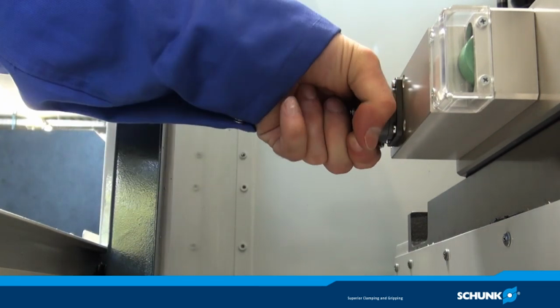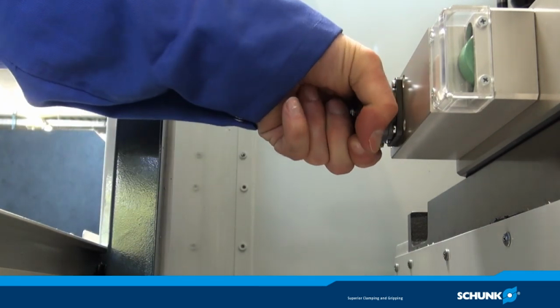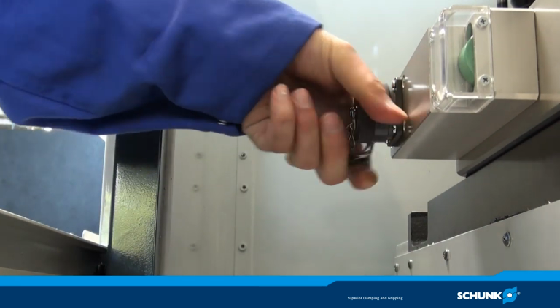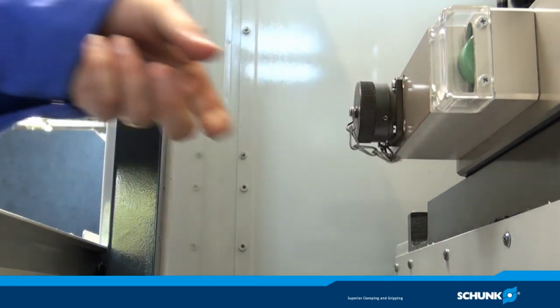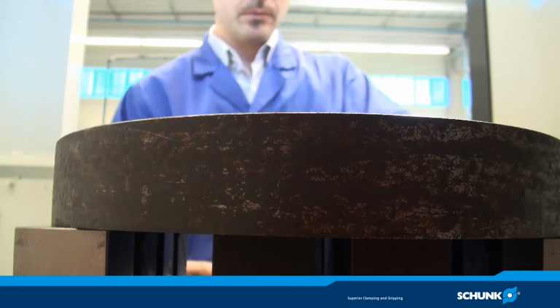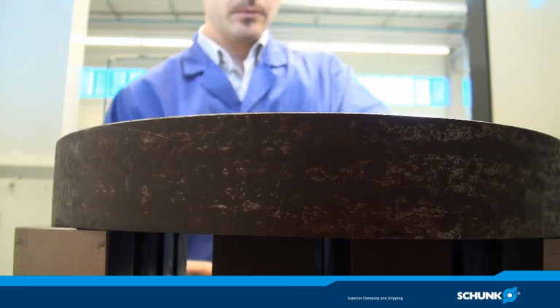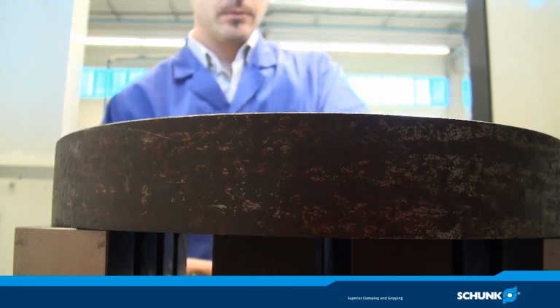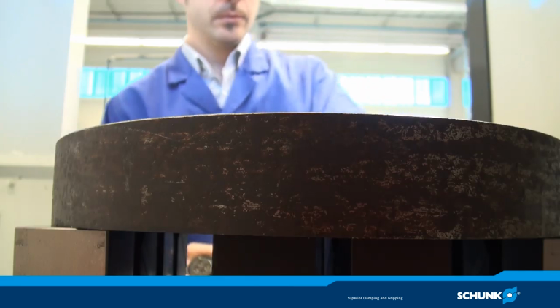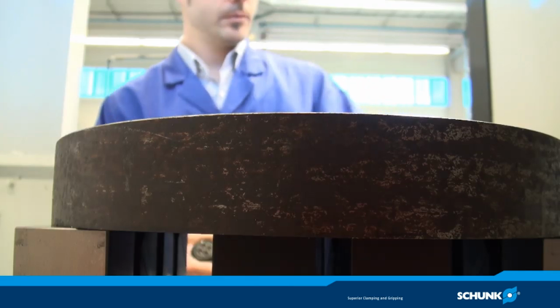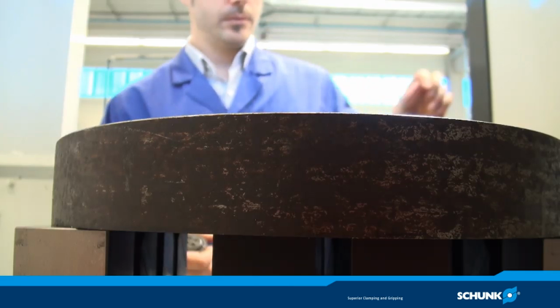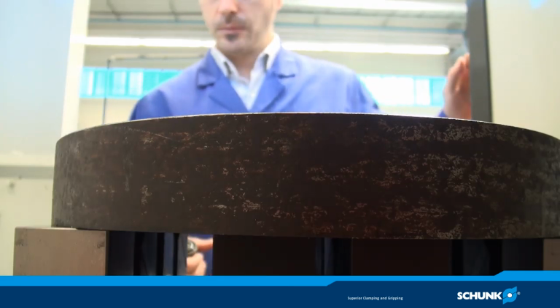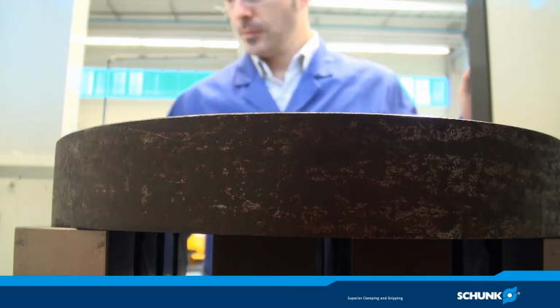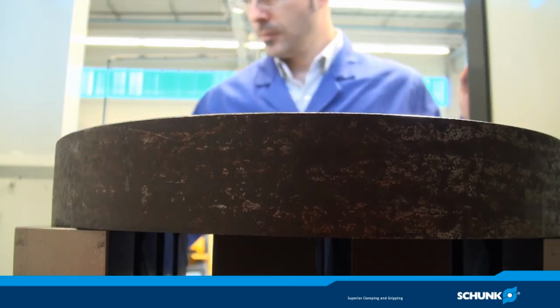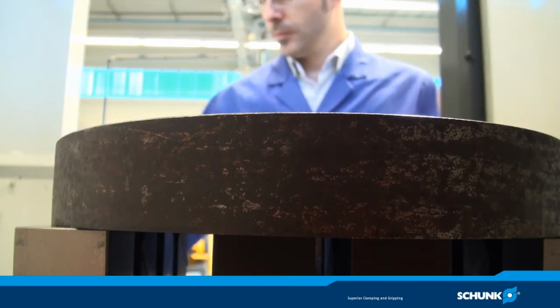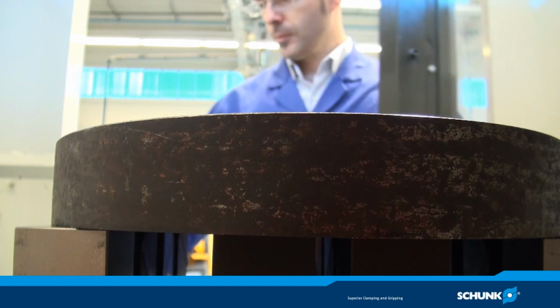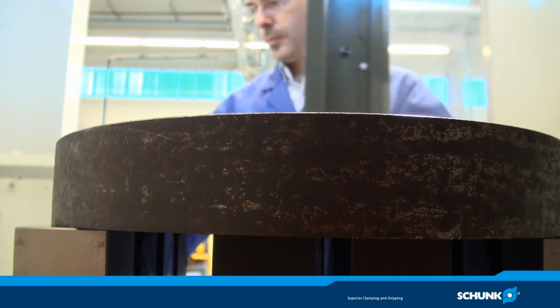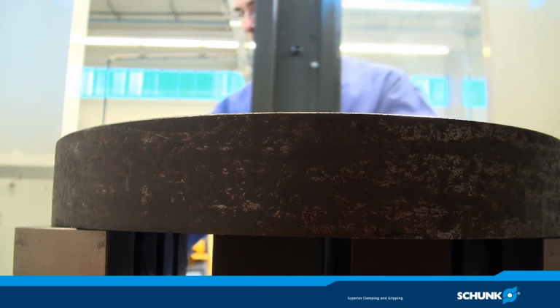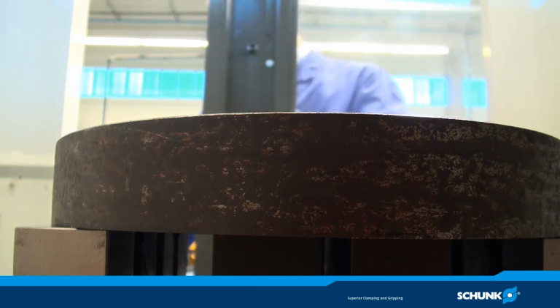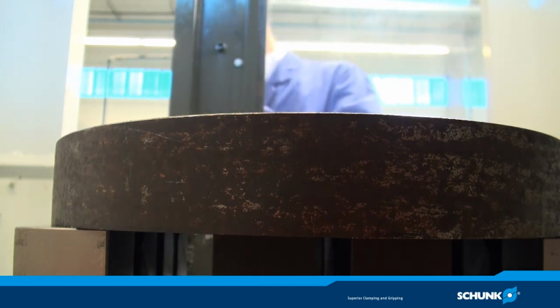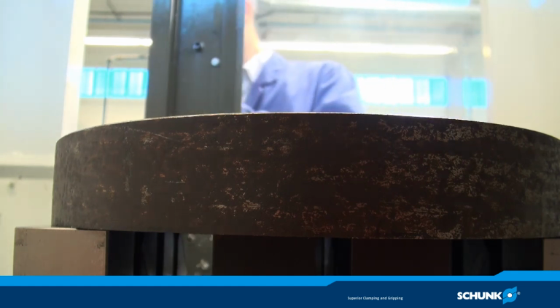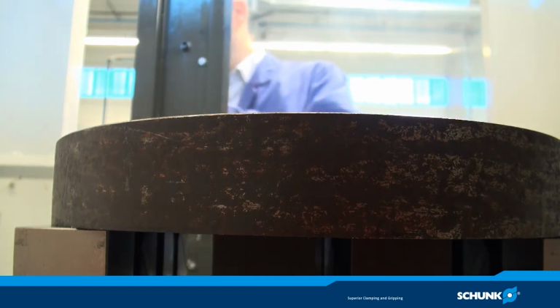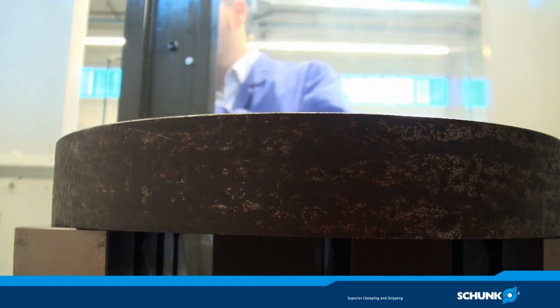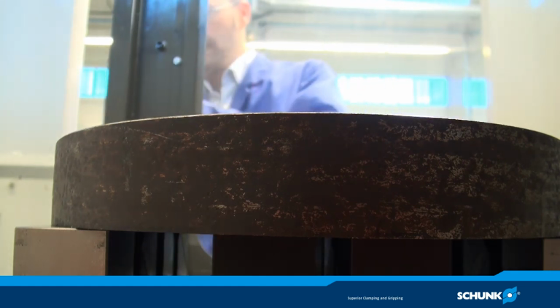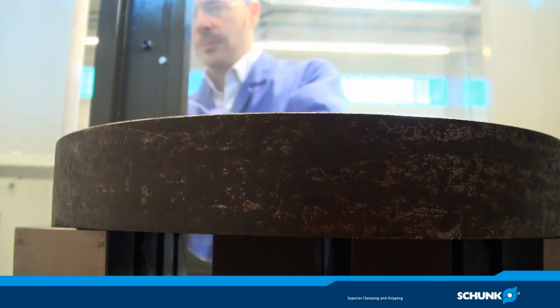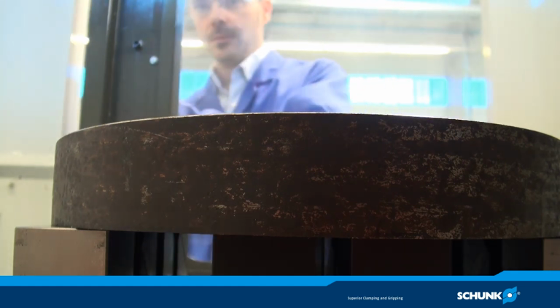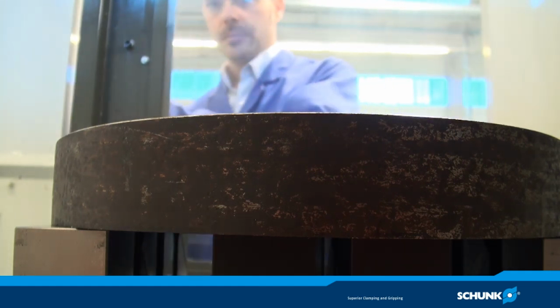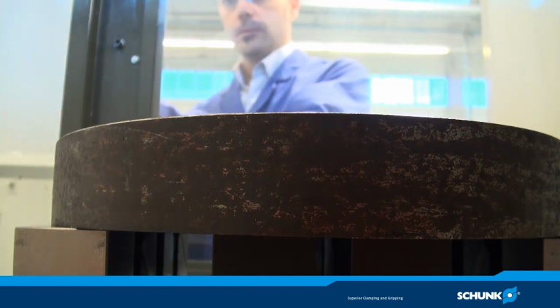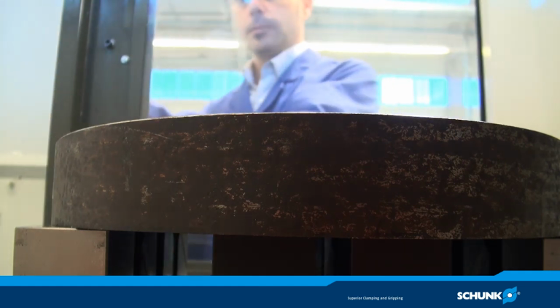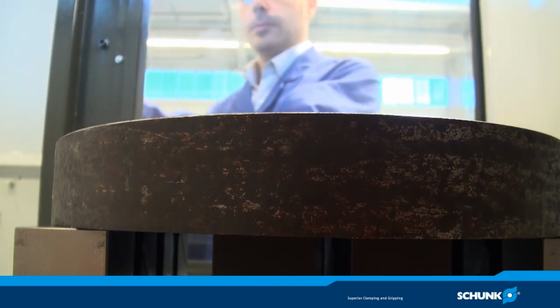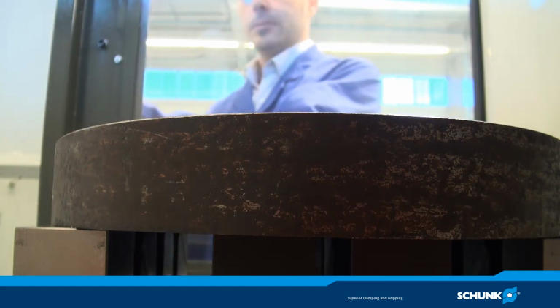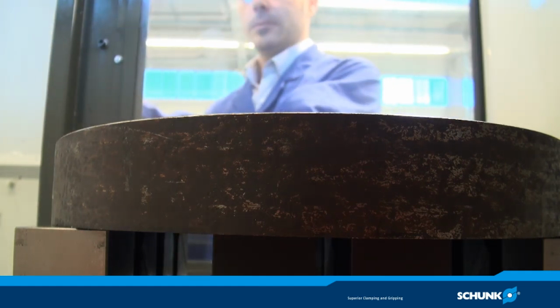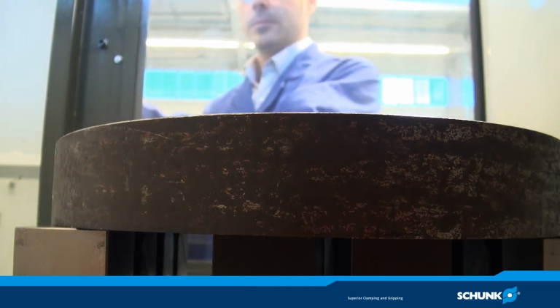Nachdem Sie den Stecker wieder entfernt haben, können Sie die Magnetspannplatte zur Bearbeitung Ihres Werkstücks verwenden.